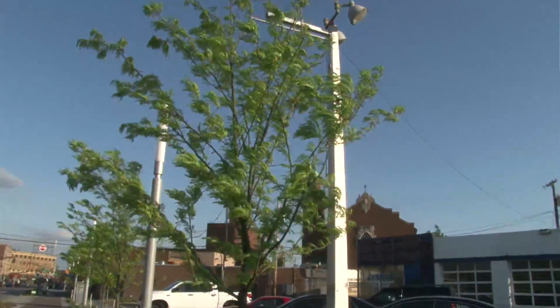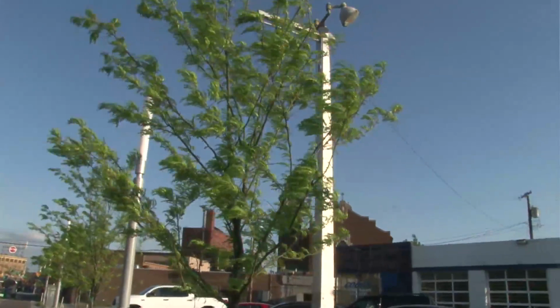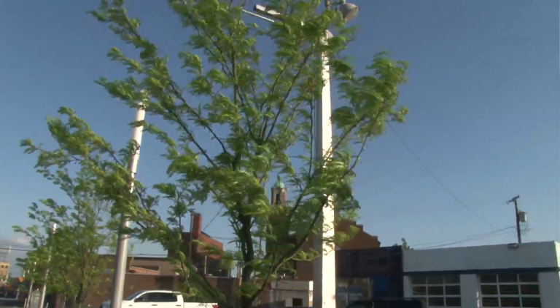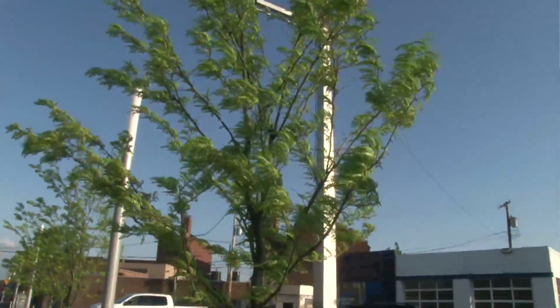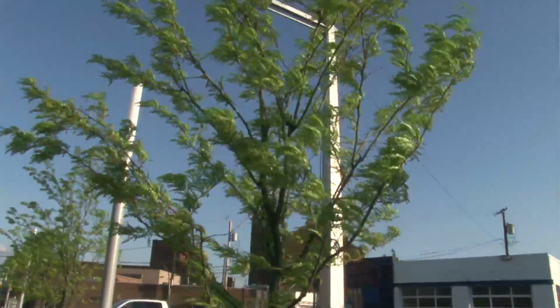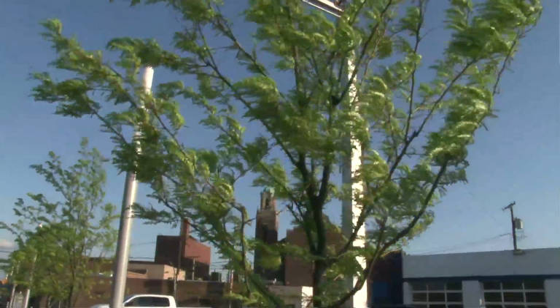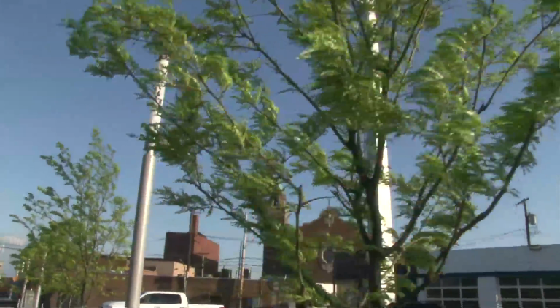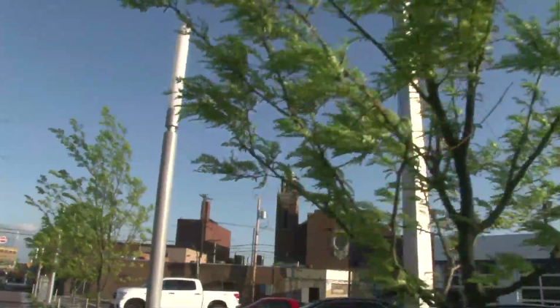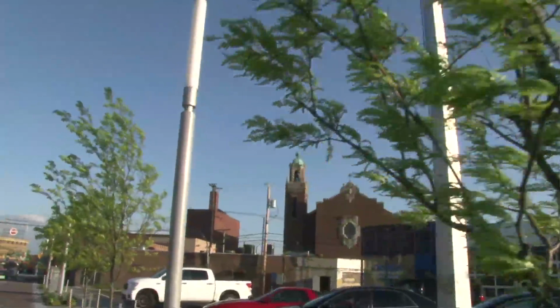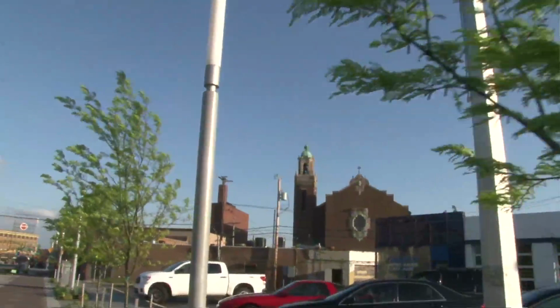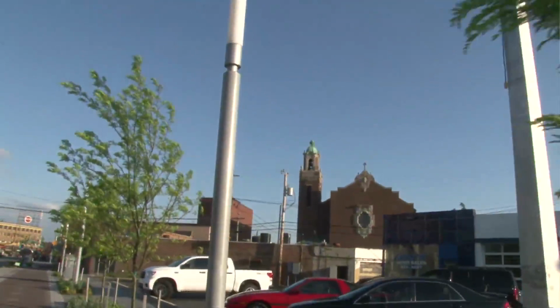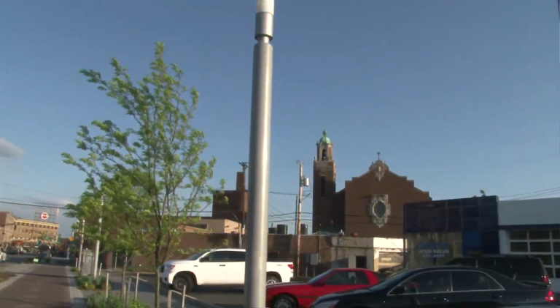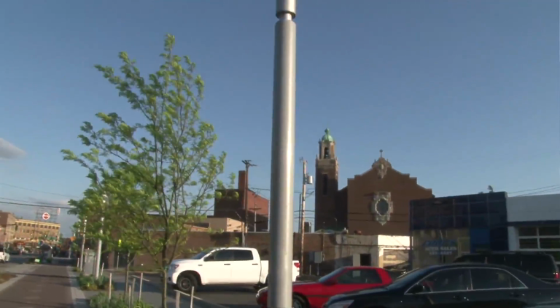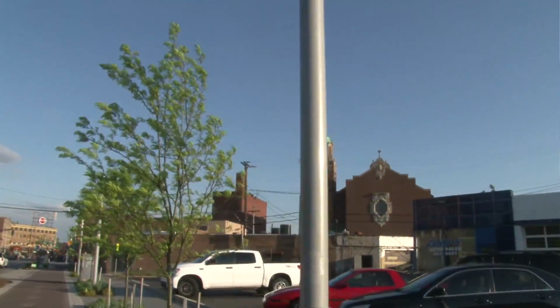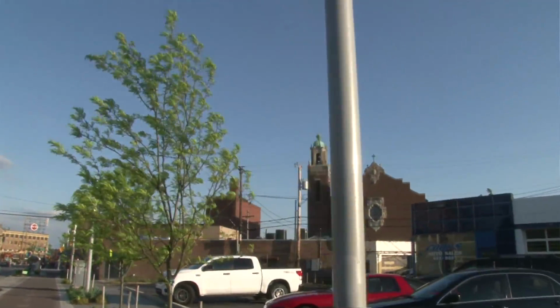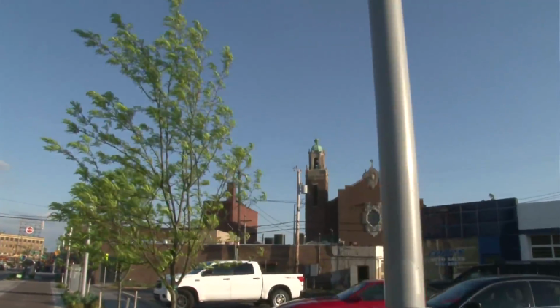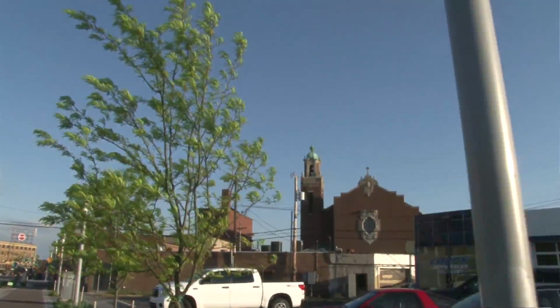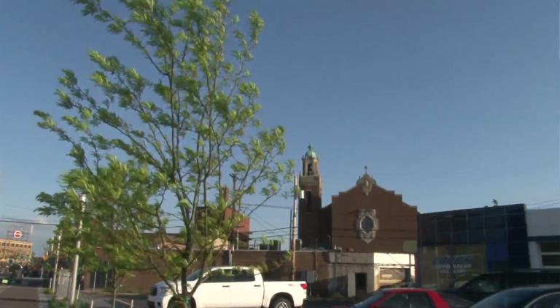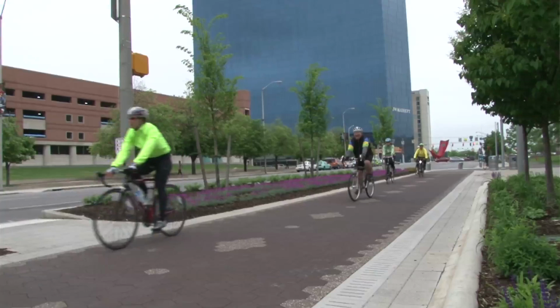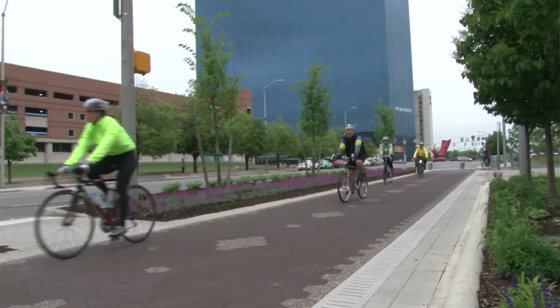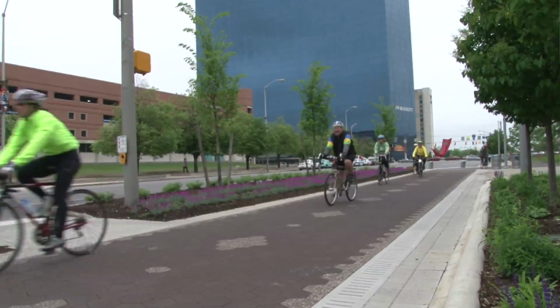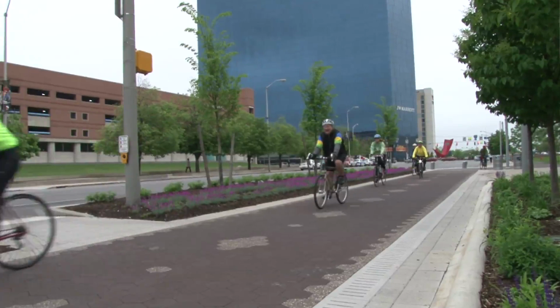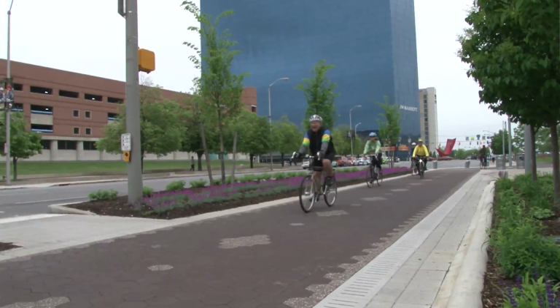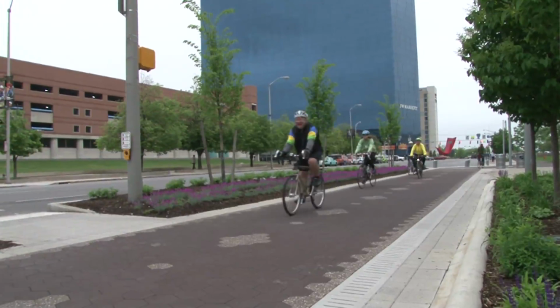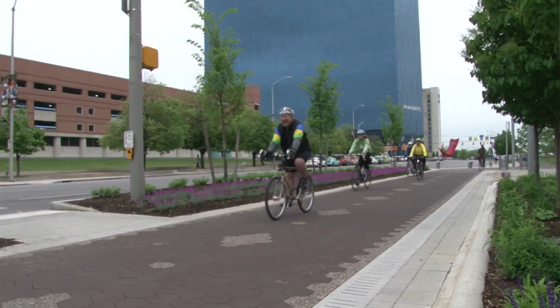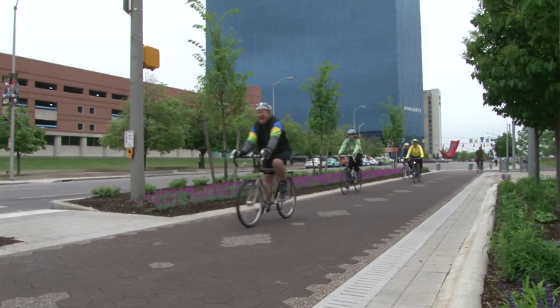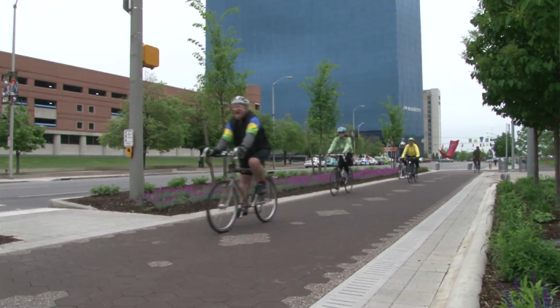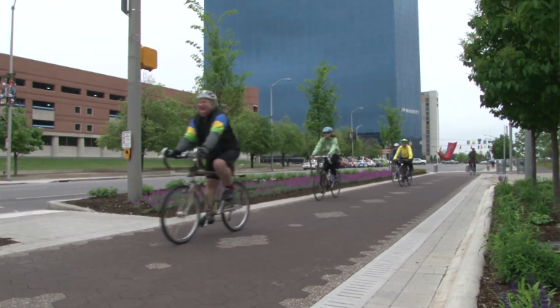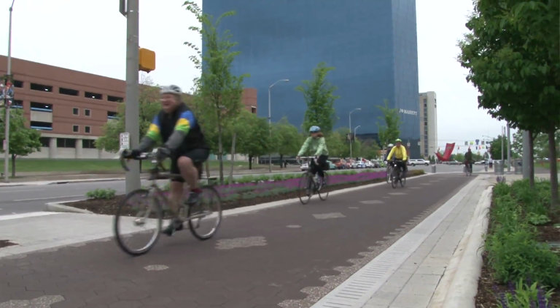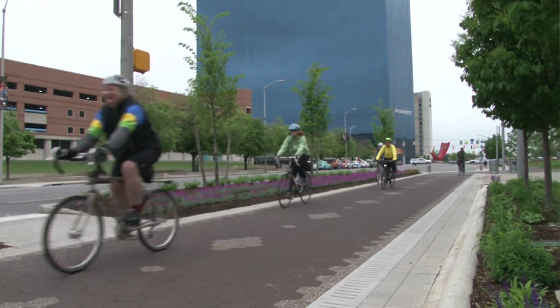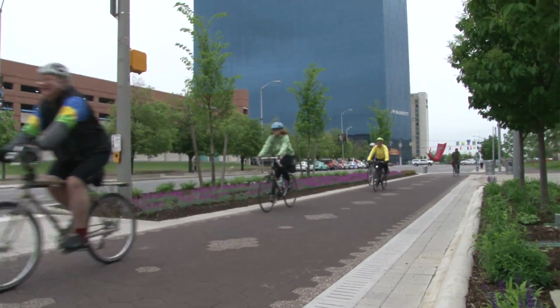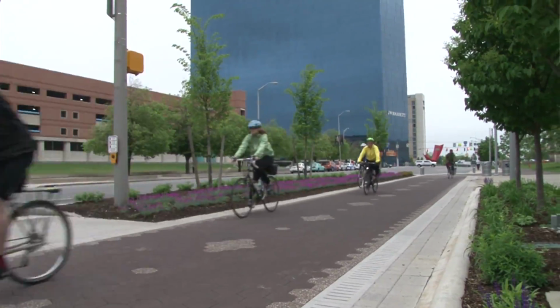The trail added about 500 trees to our downtown area, not to mention around eight acres of extra green space.